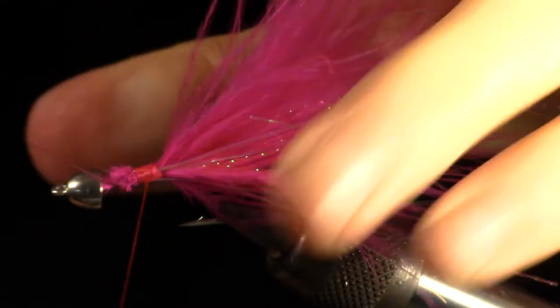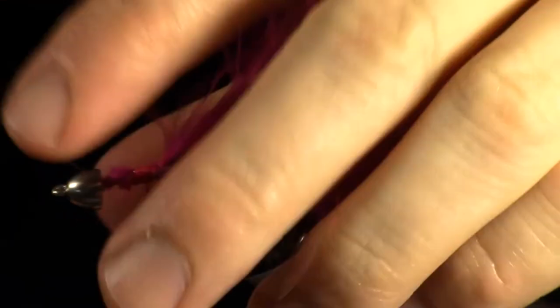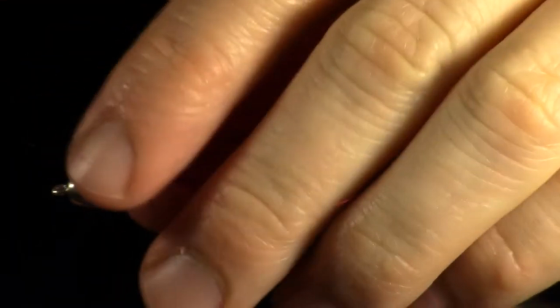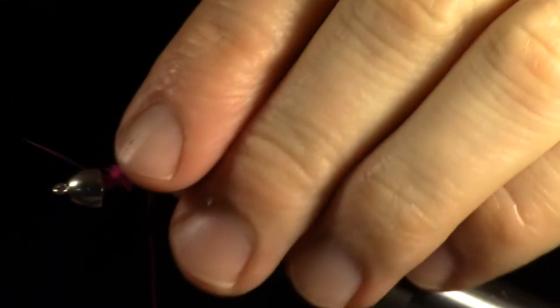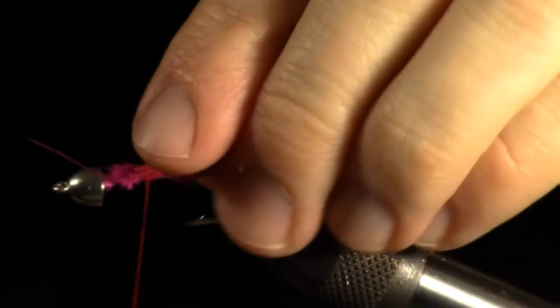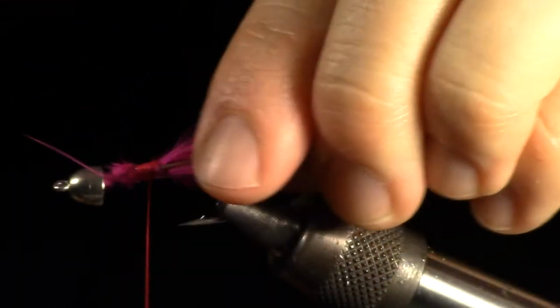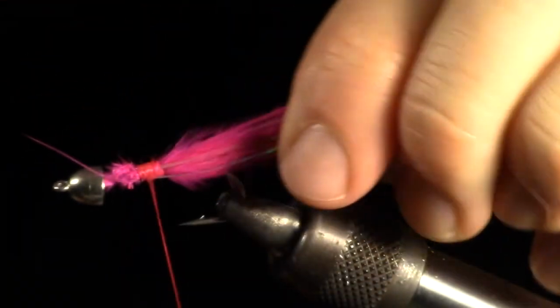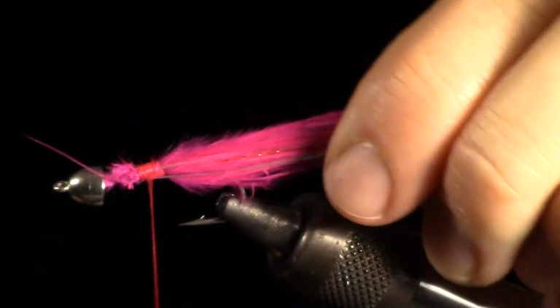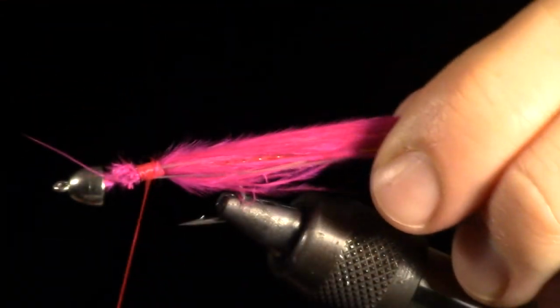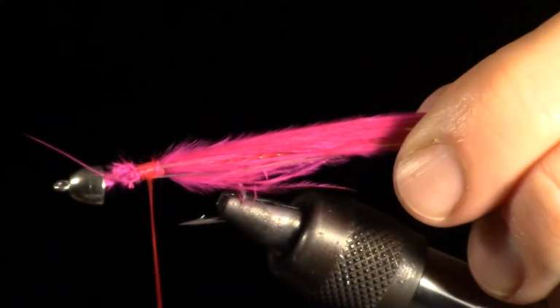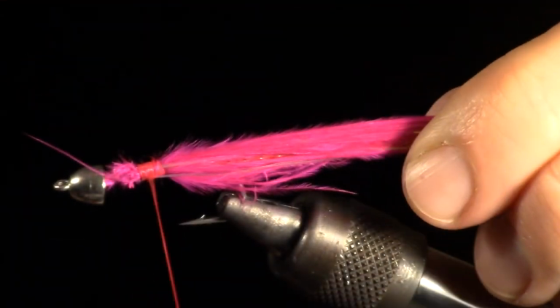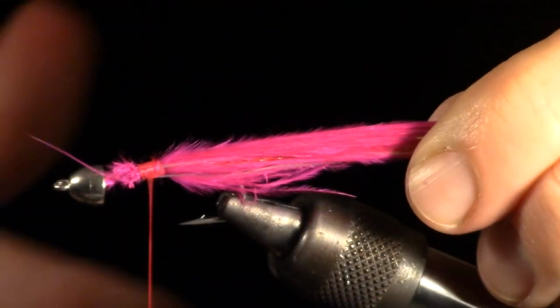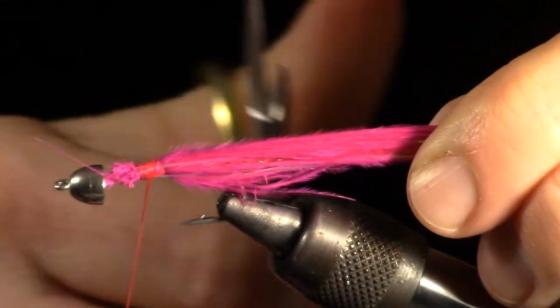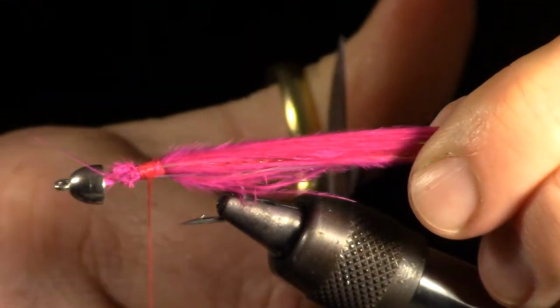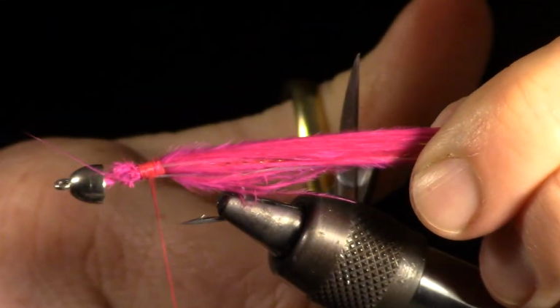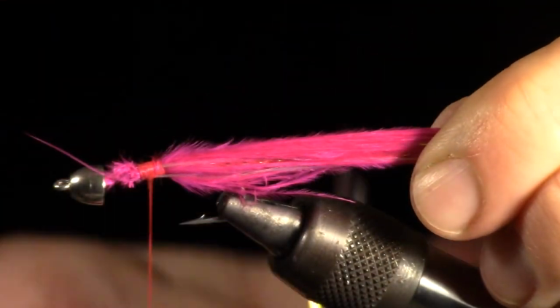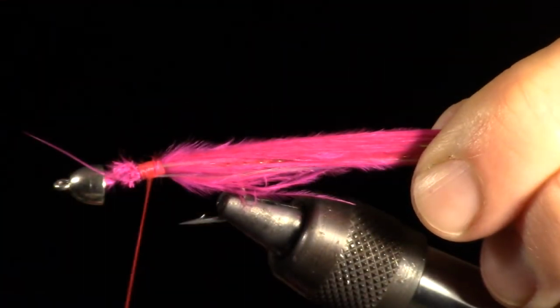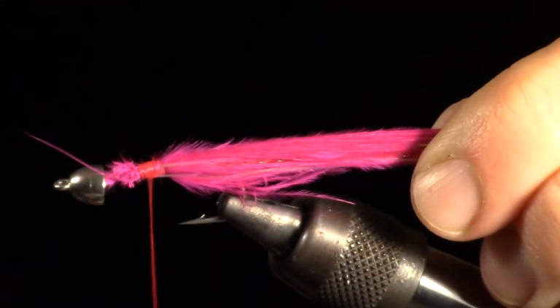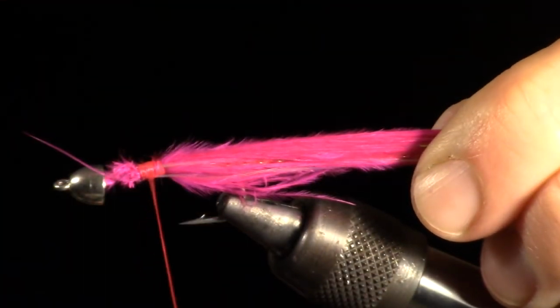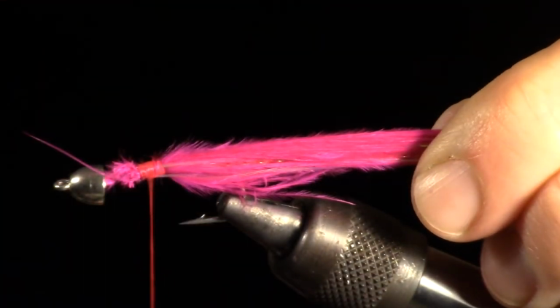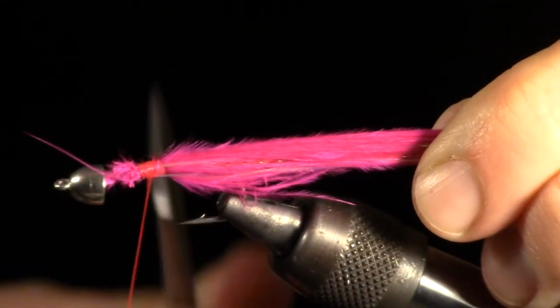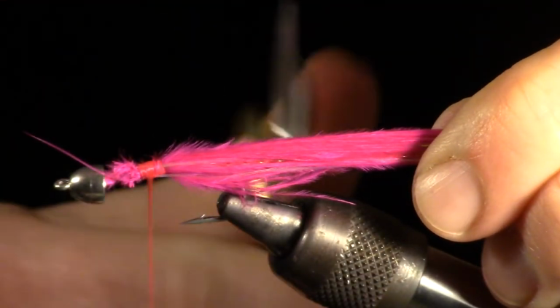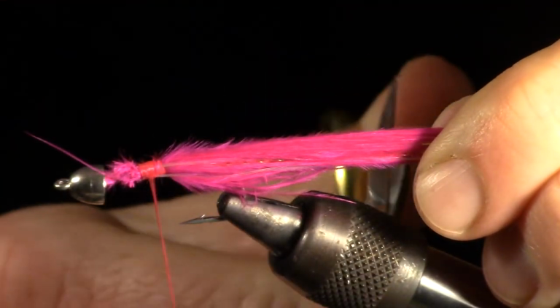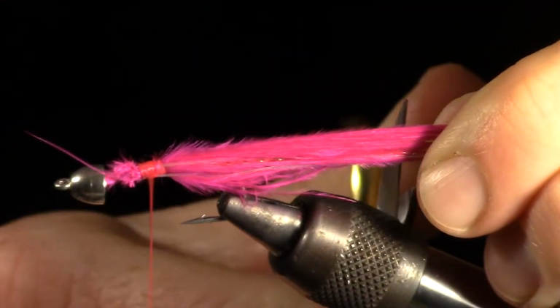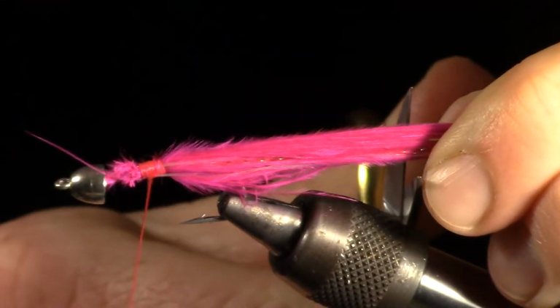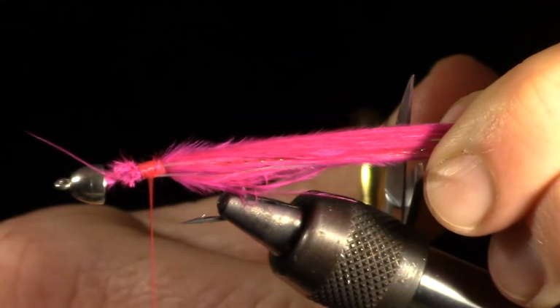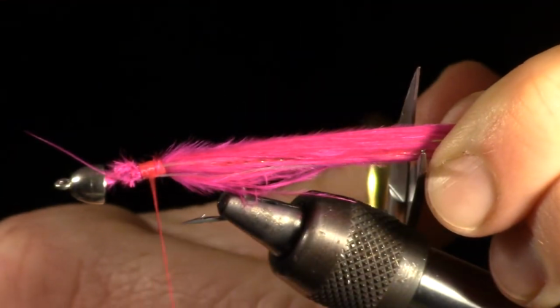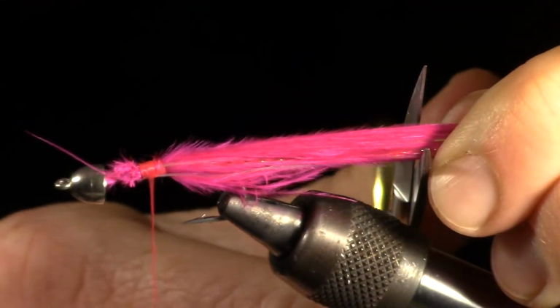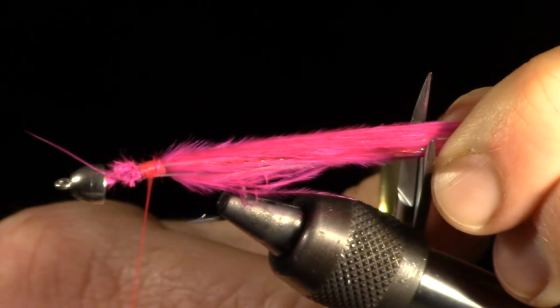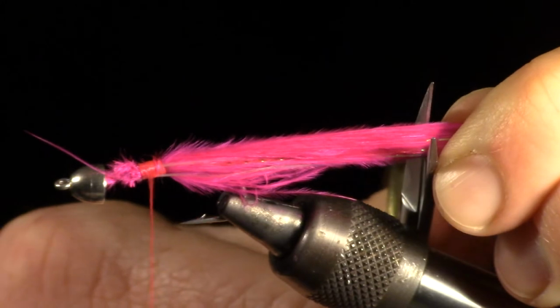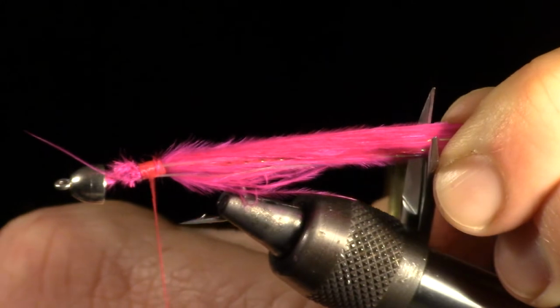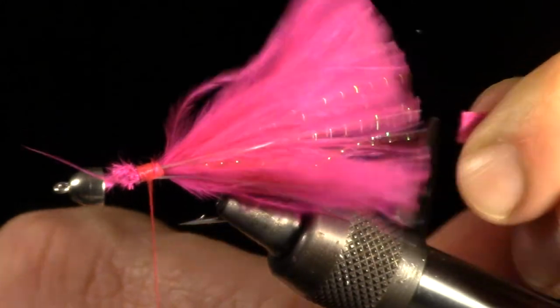We are now going to trim the marabou tail. We want to cut it off square, about double the length of the hook.